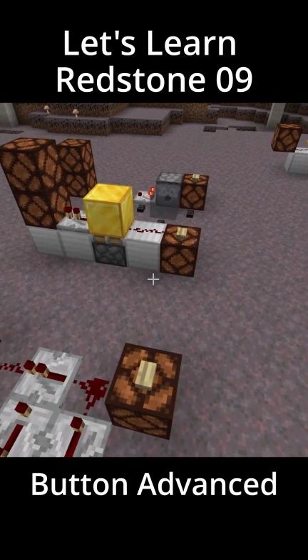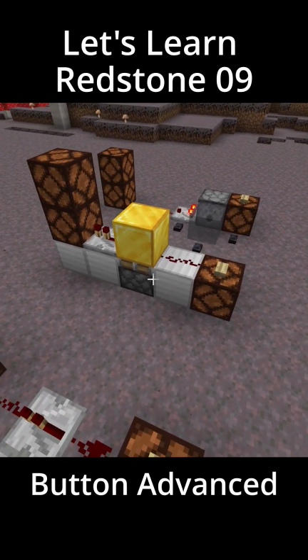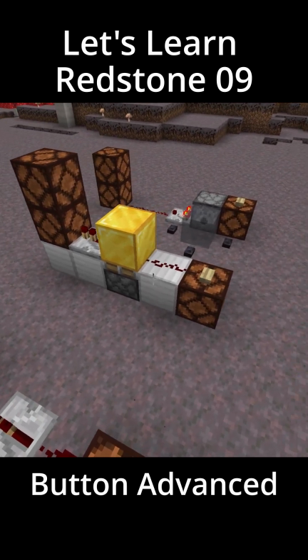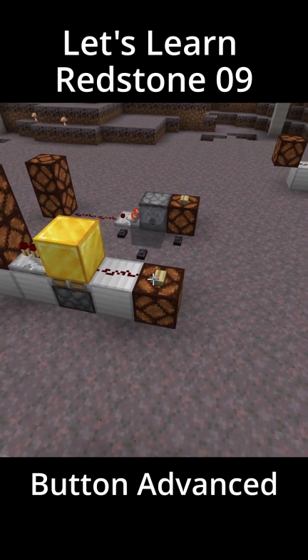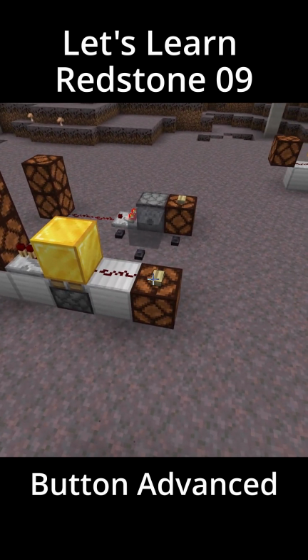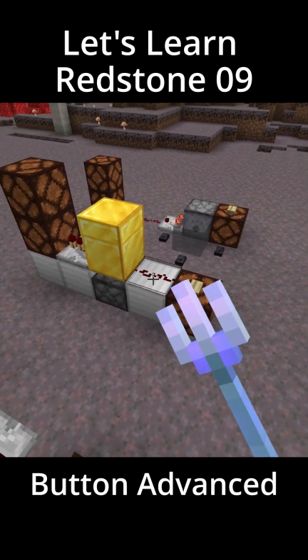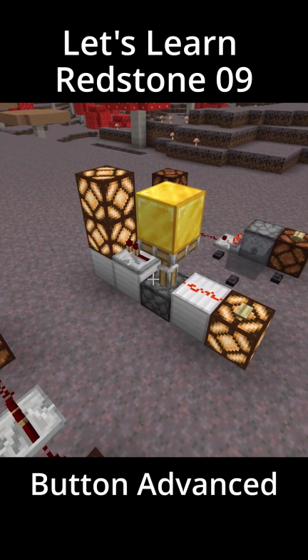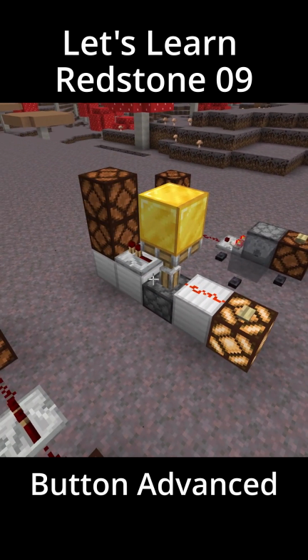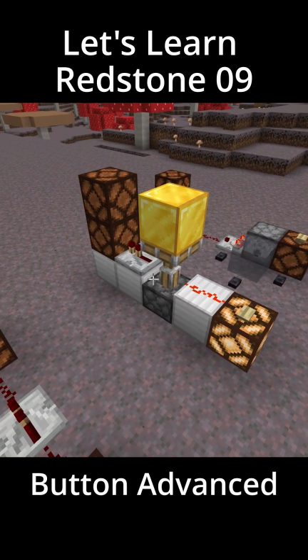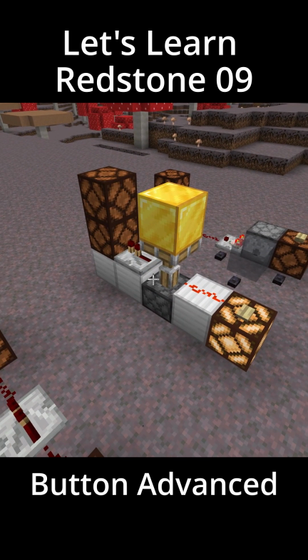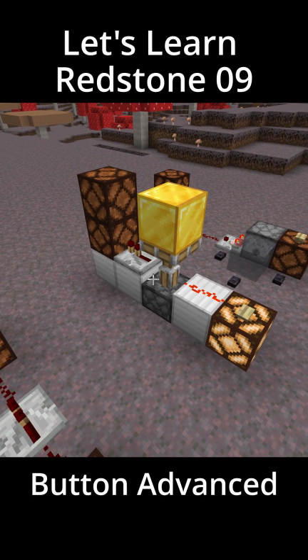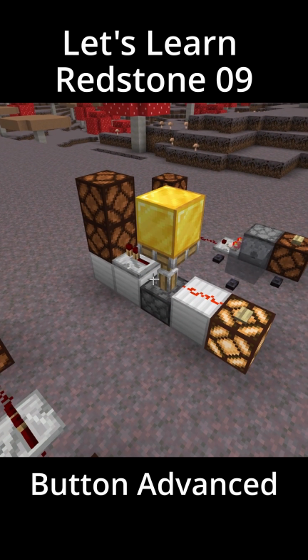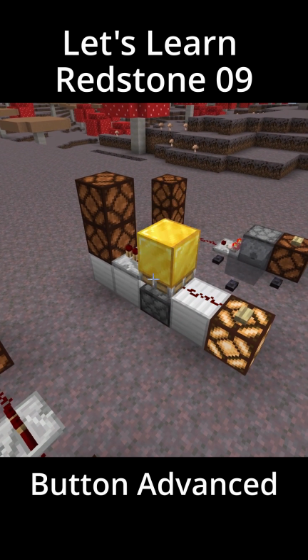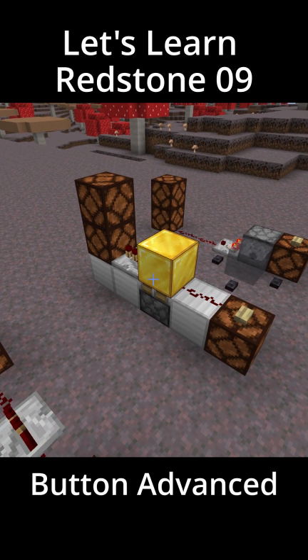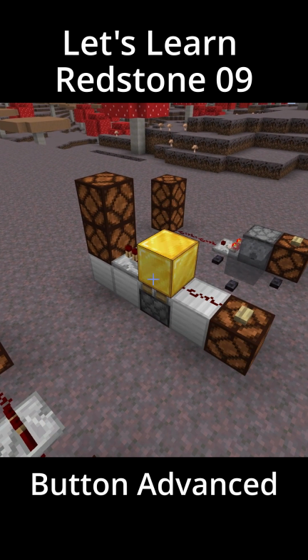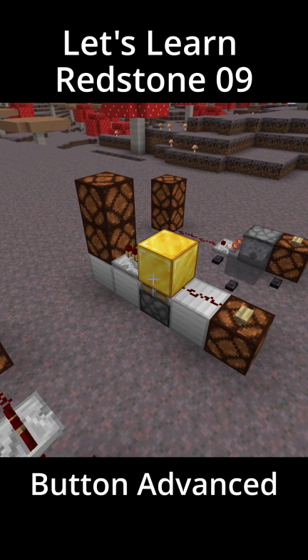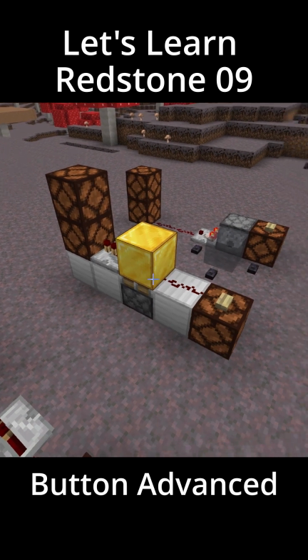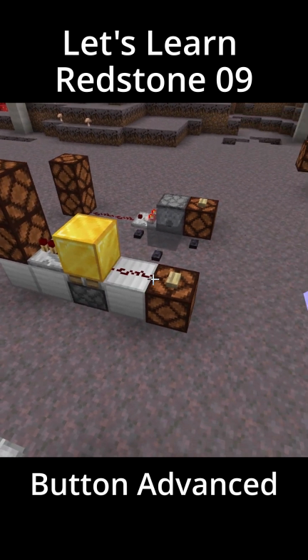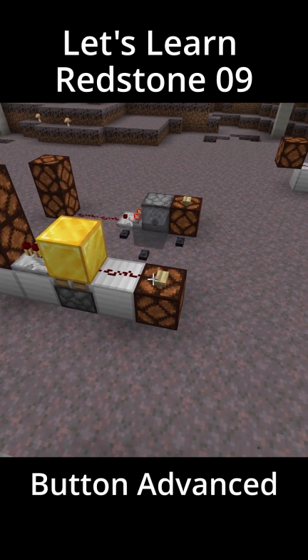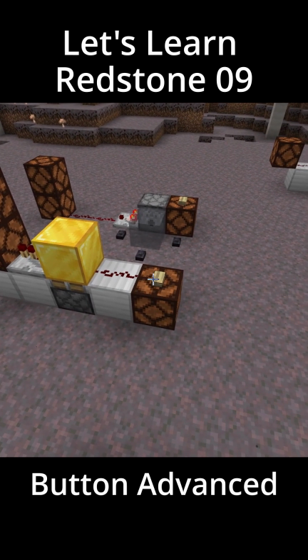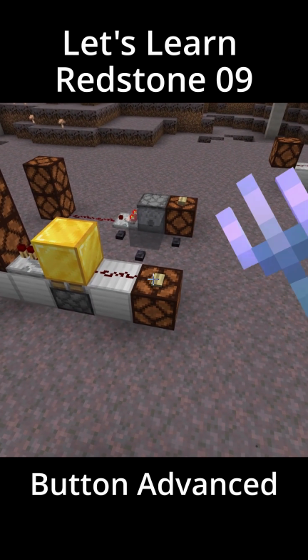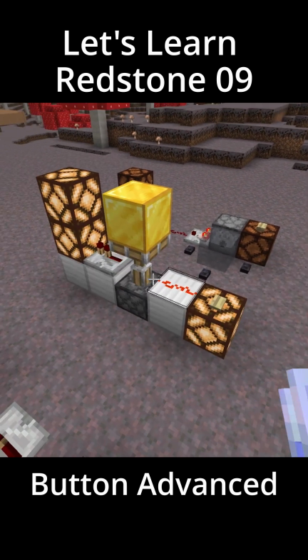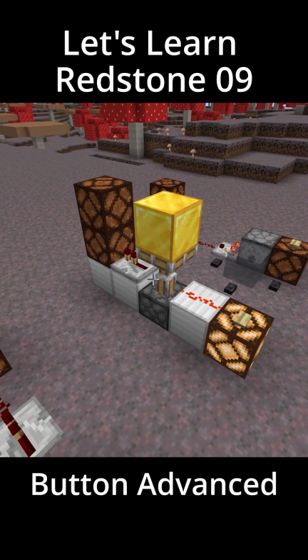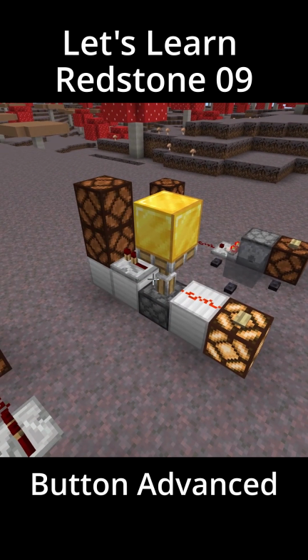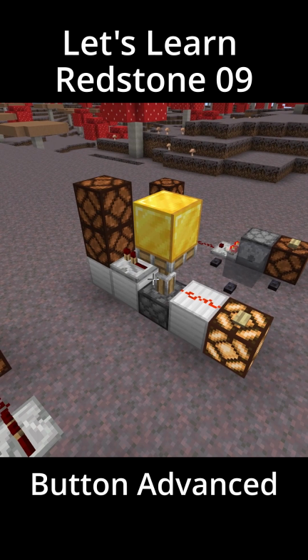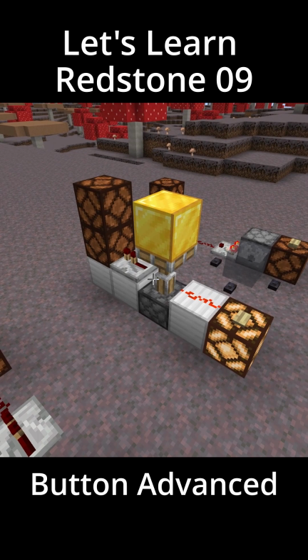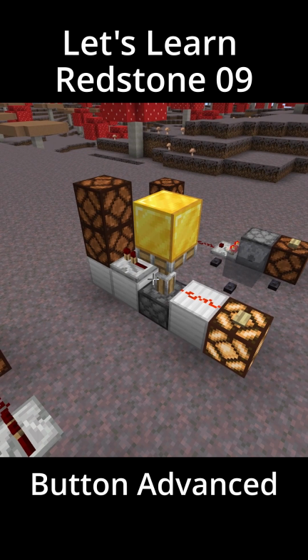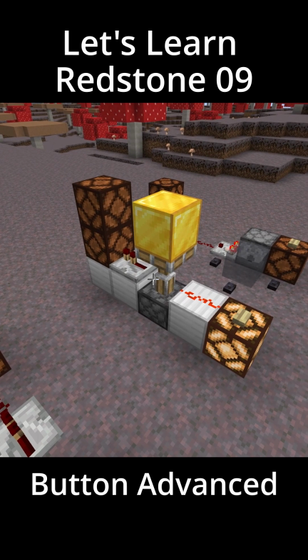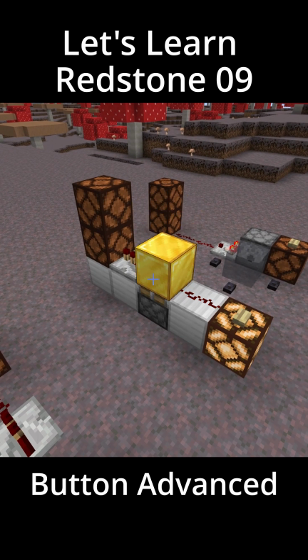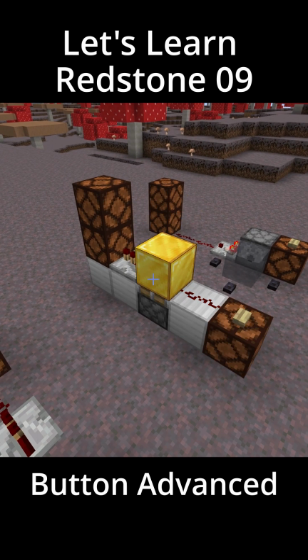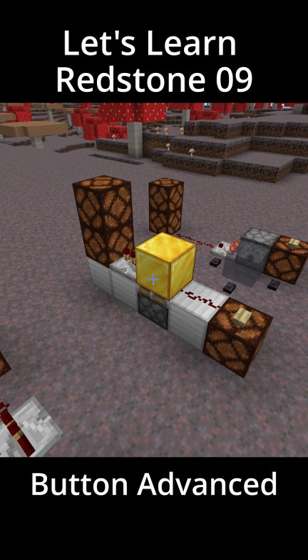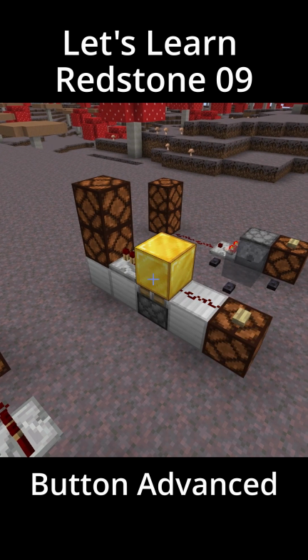Or if you want to shorten the signal time you can do something like this. This will turn a button into a one tick button.